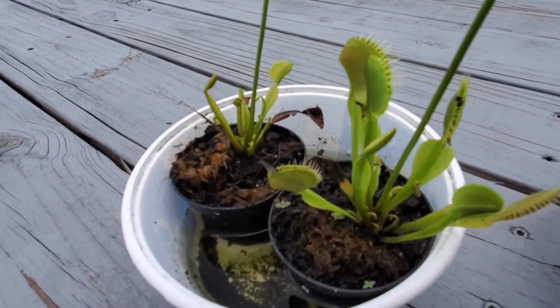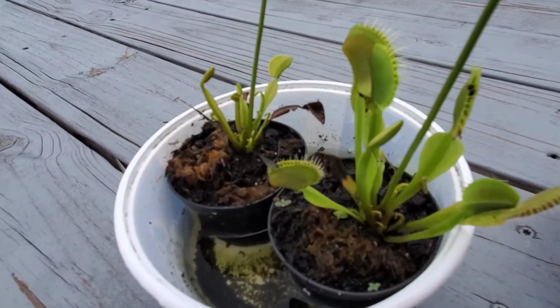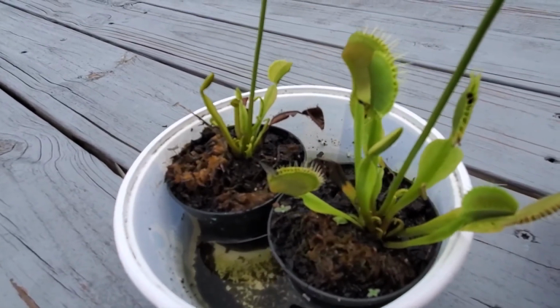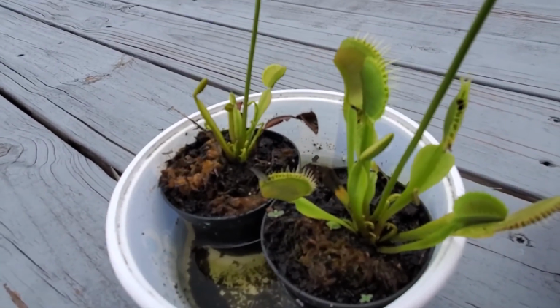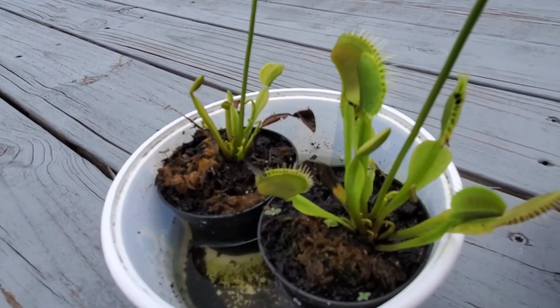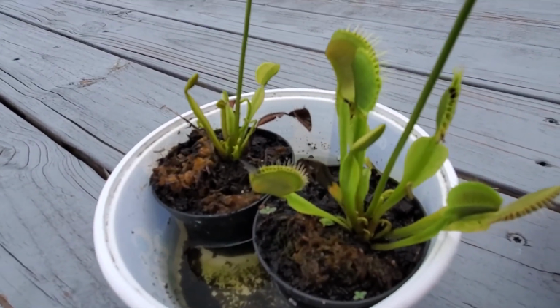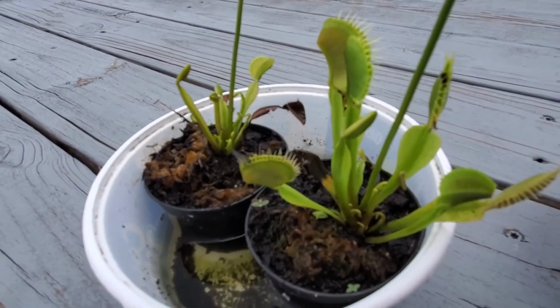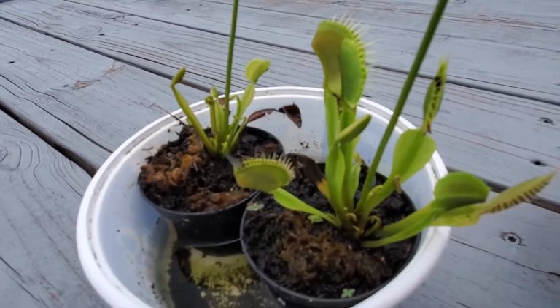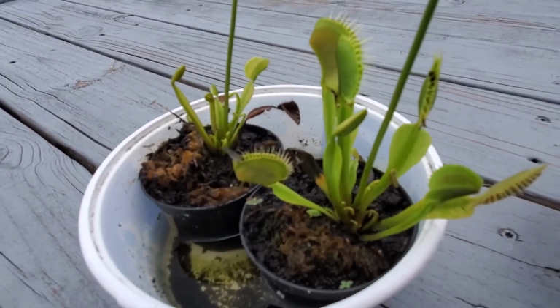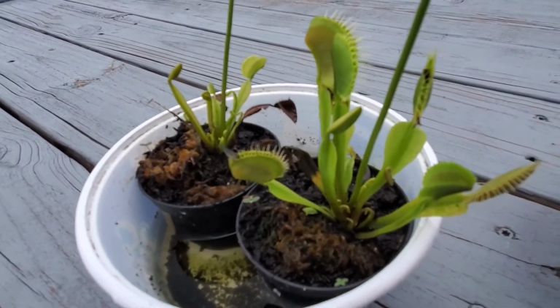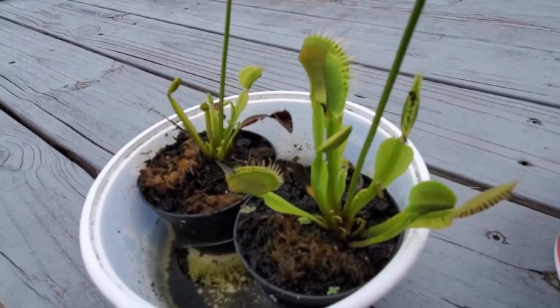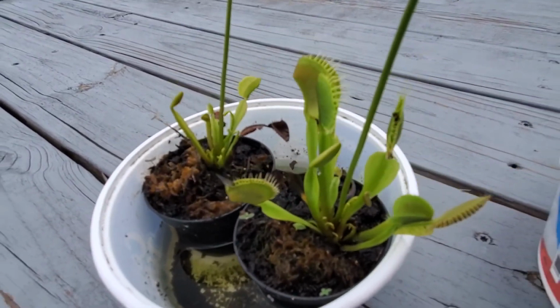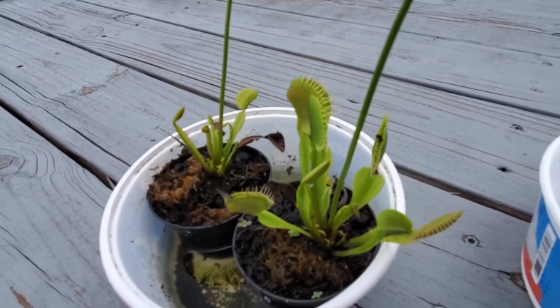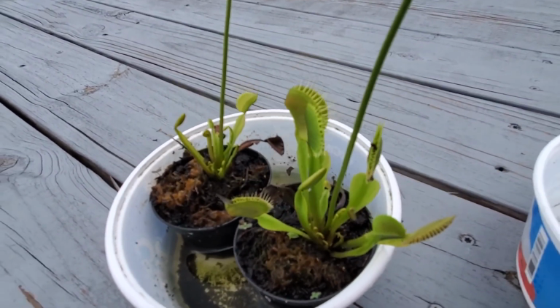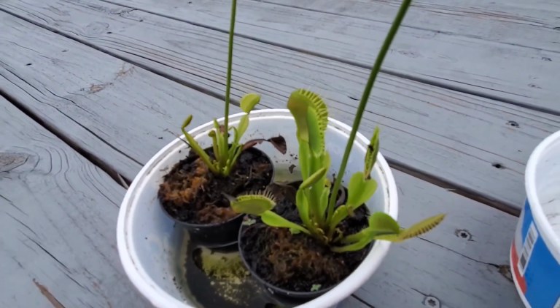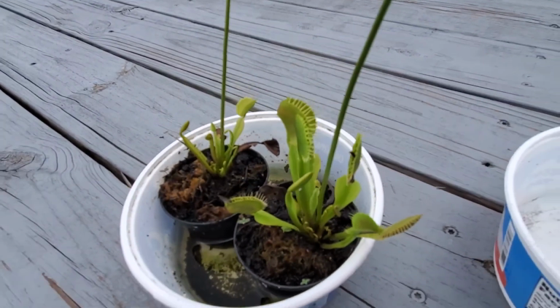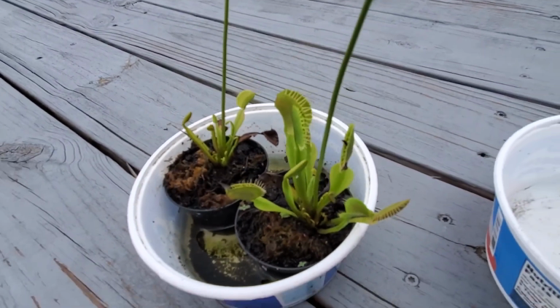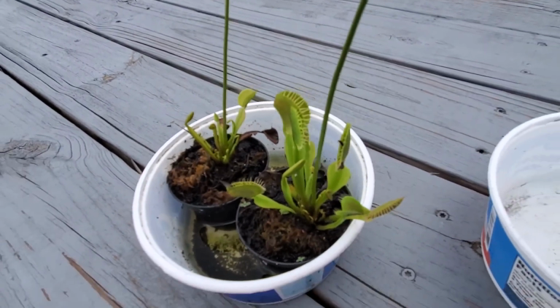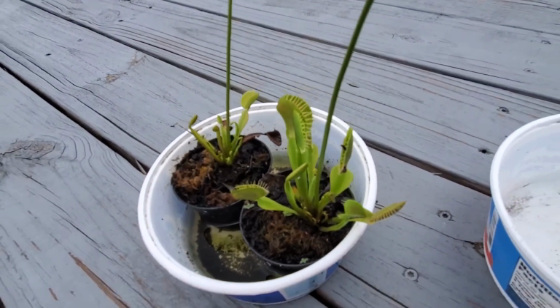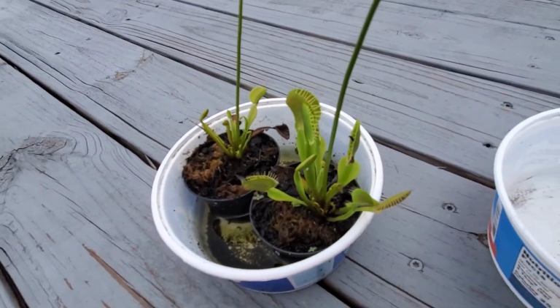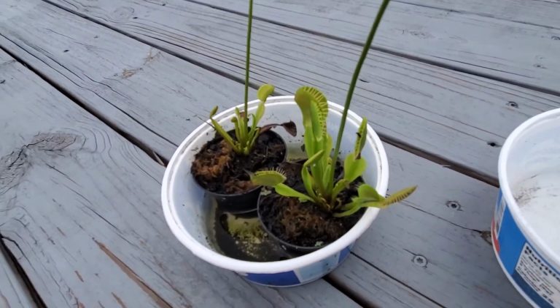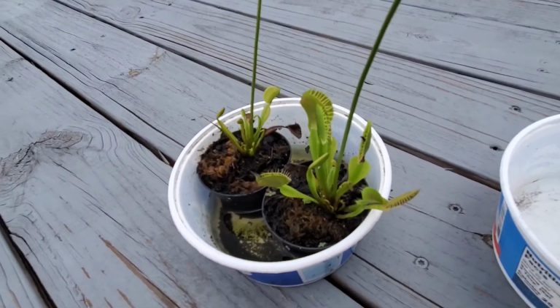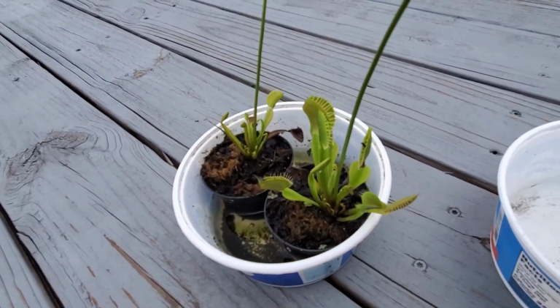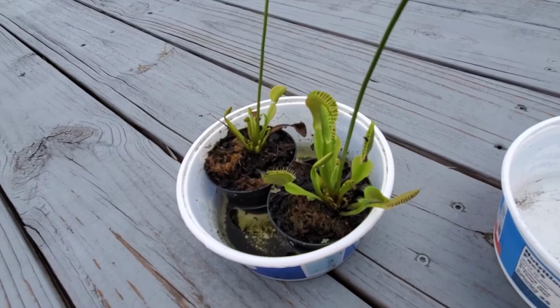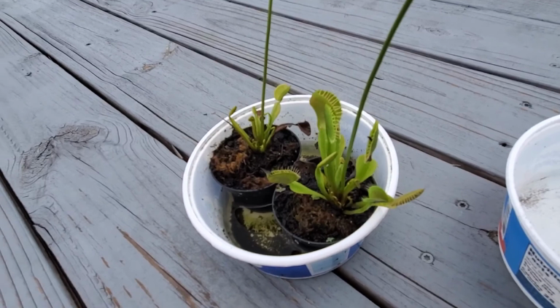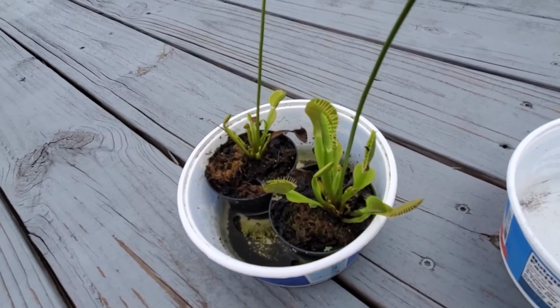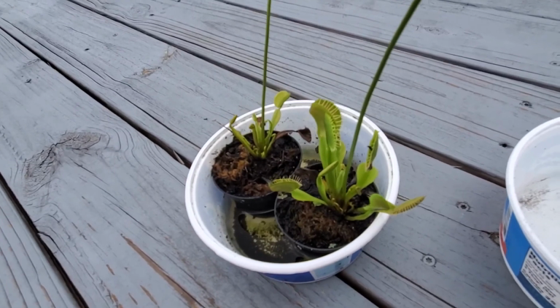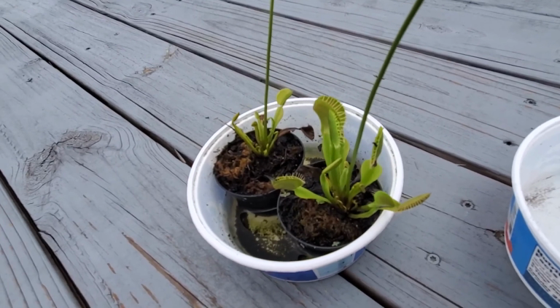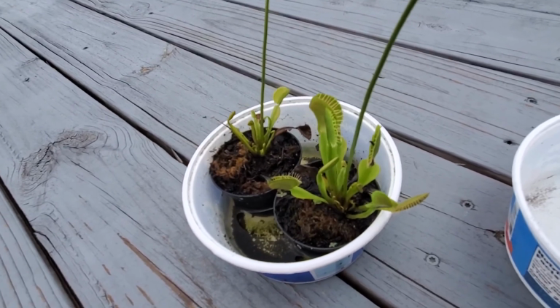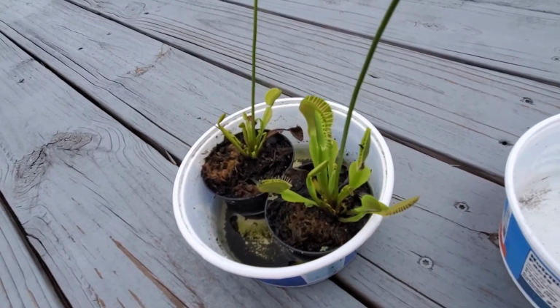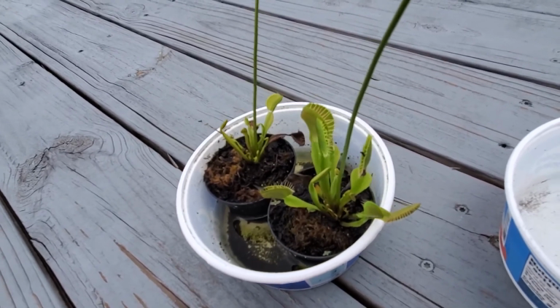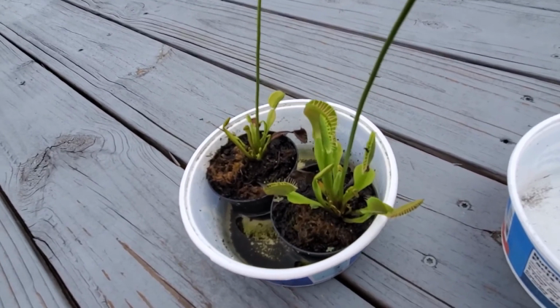Sorry, little minnow. See you guys later. Peace.